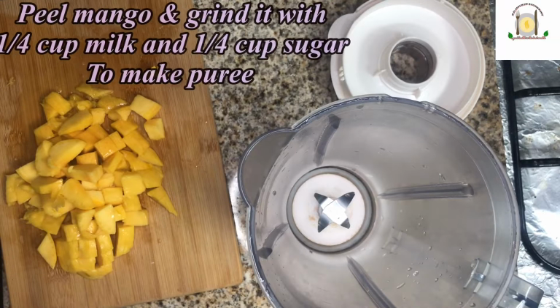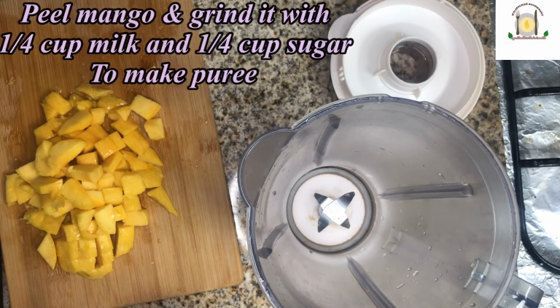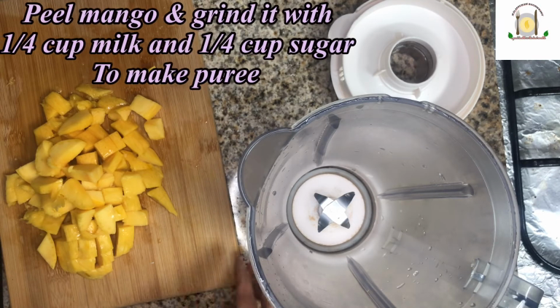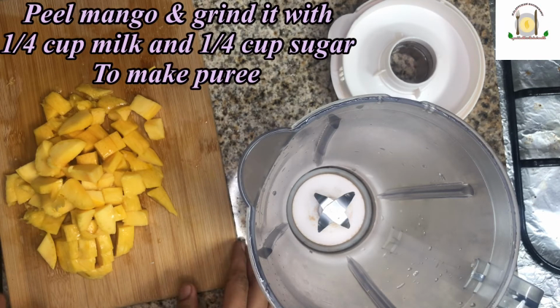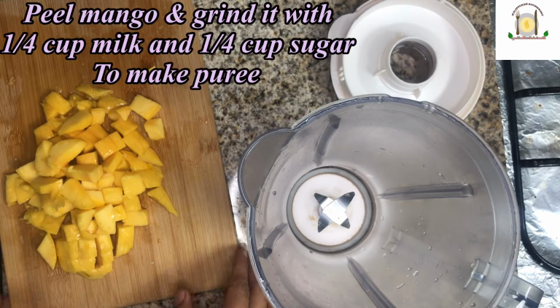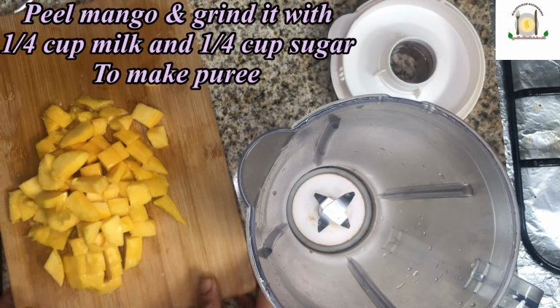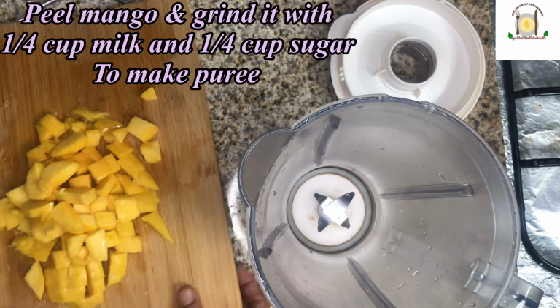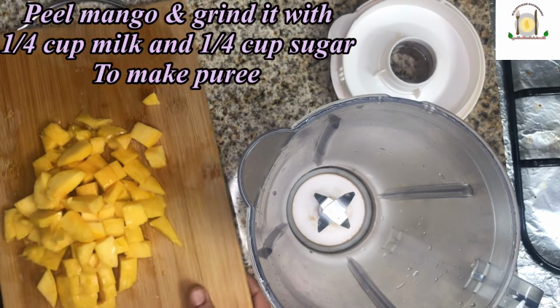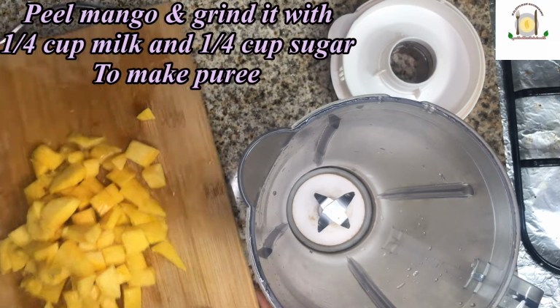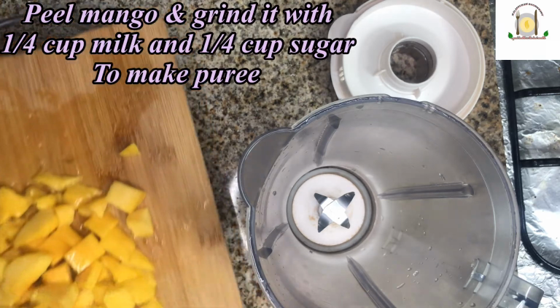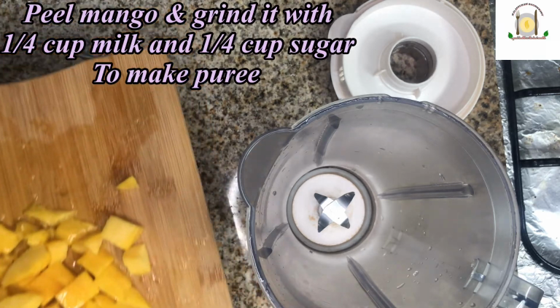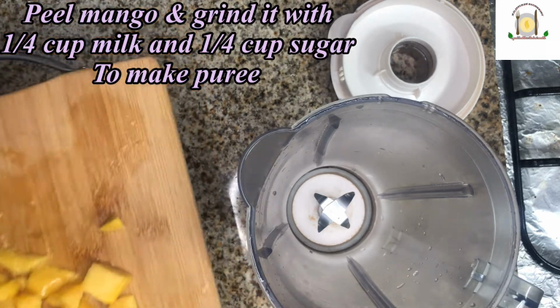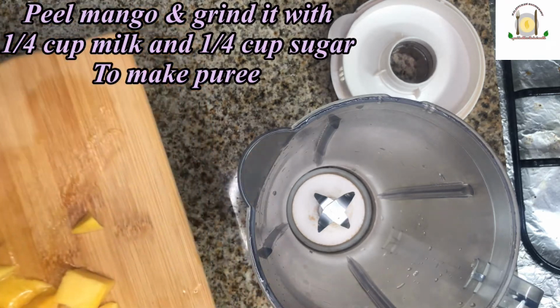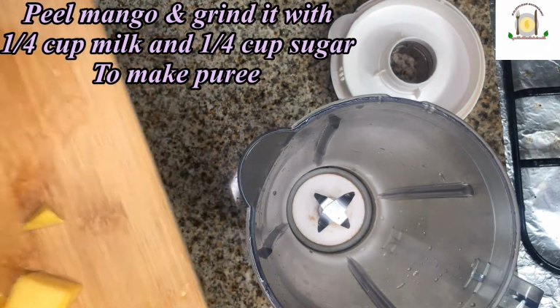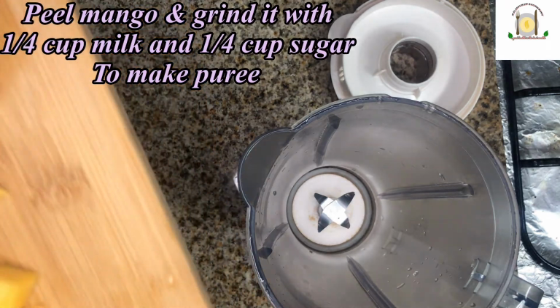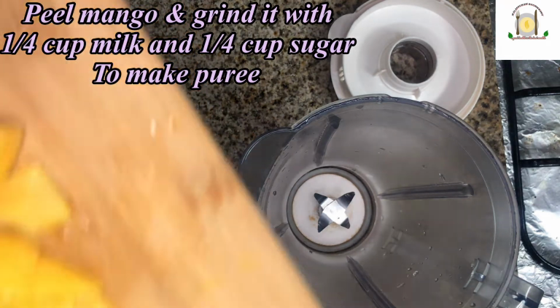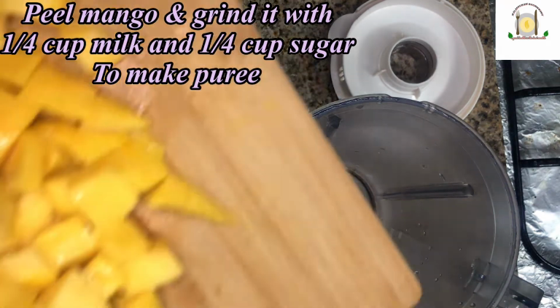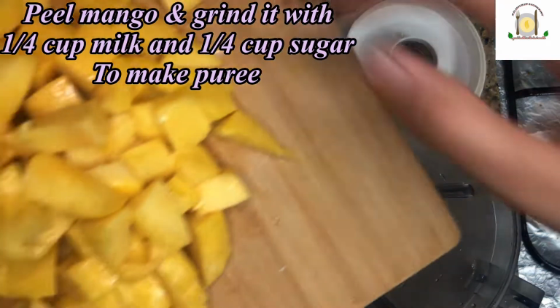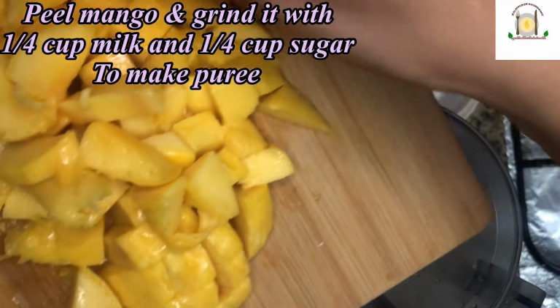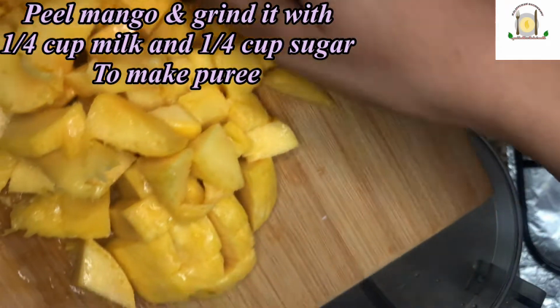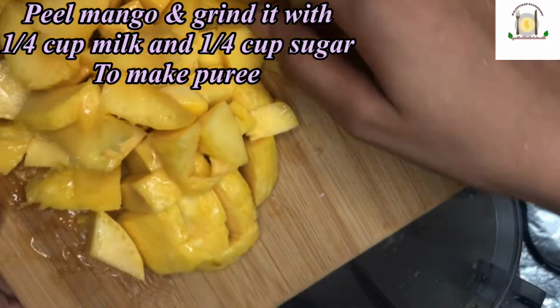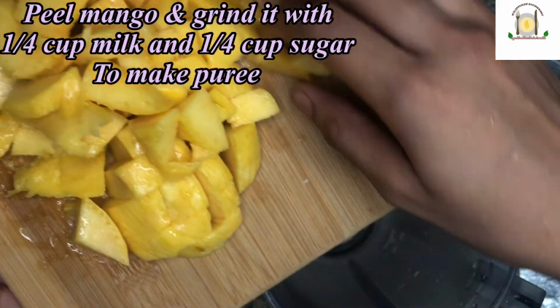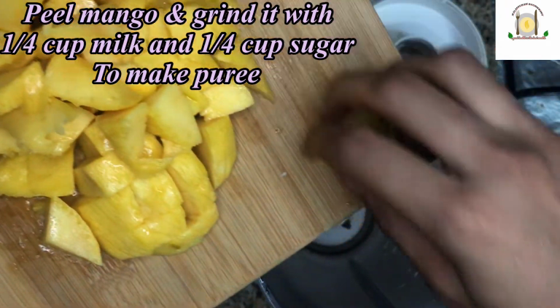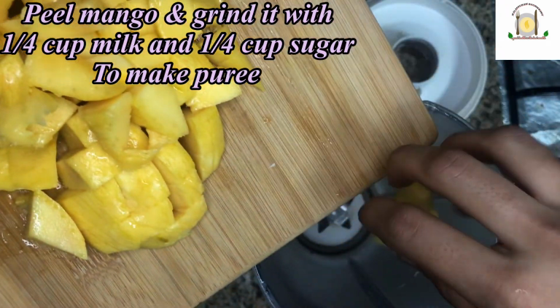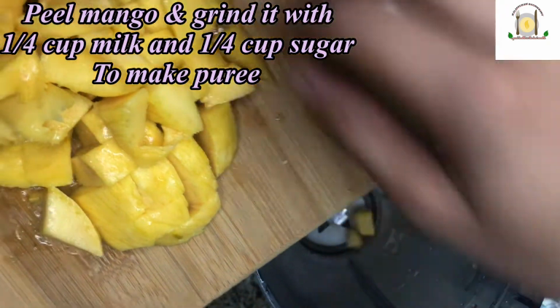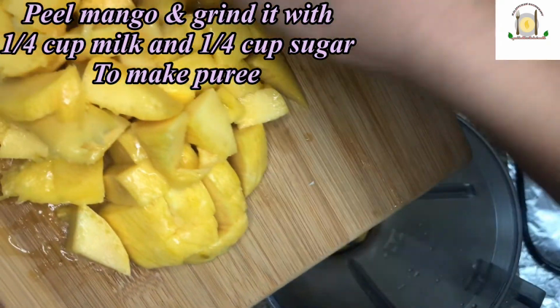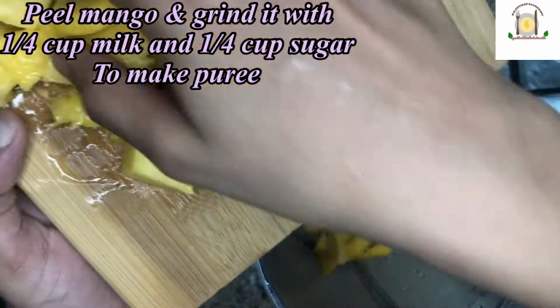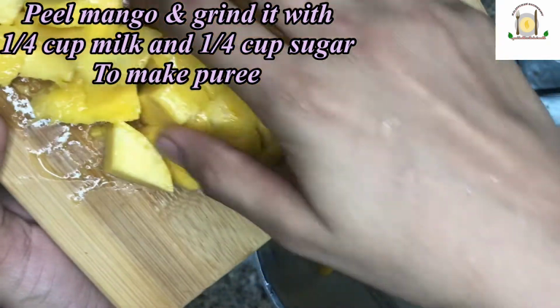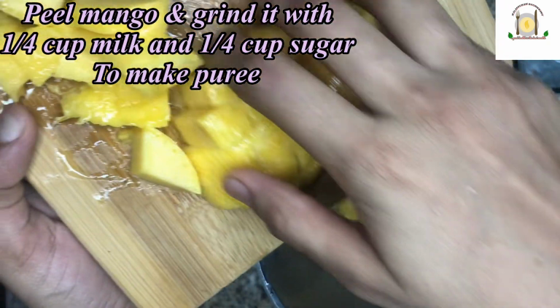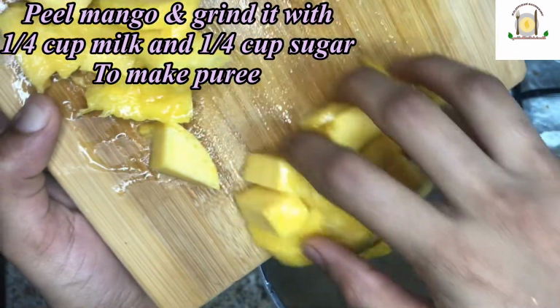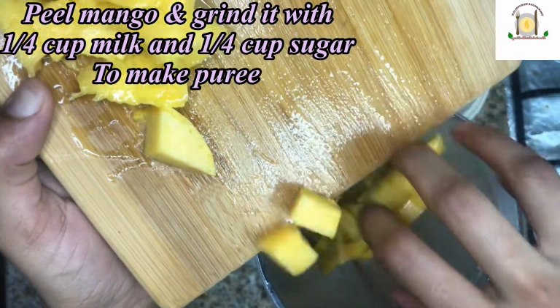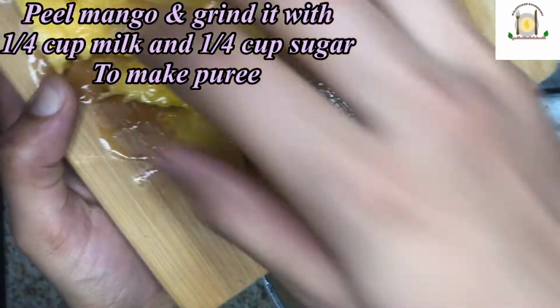Peel the mango and grind it with 1/4 cup of milk and 1/4 cup of sugar to make a puree.